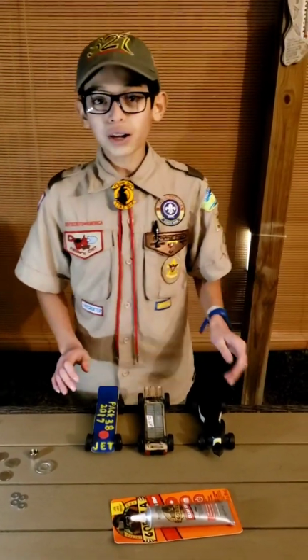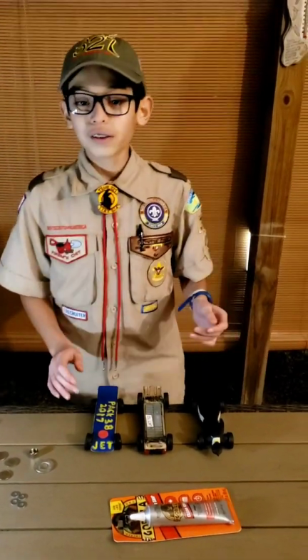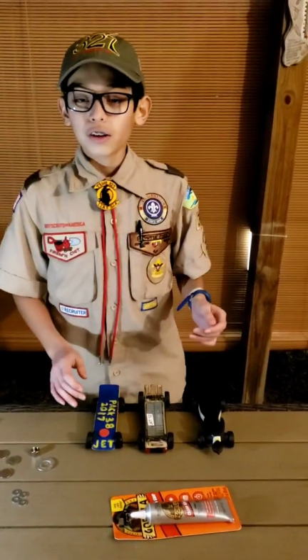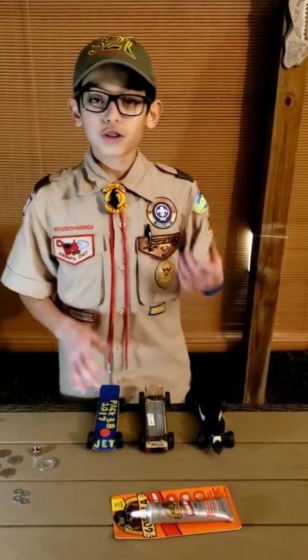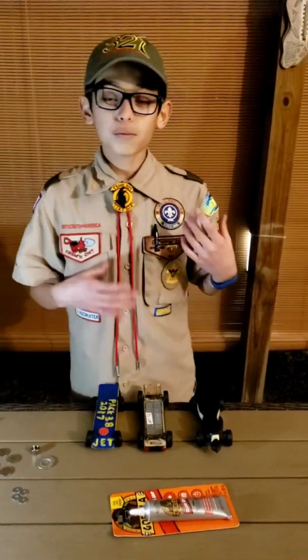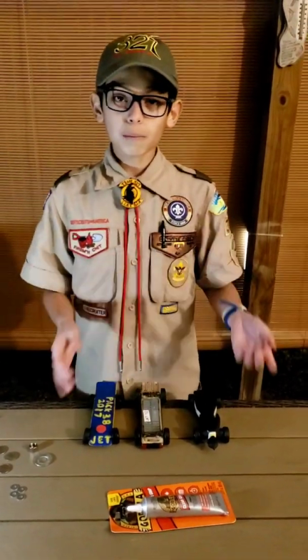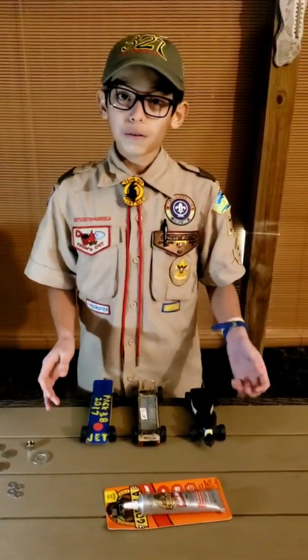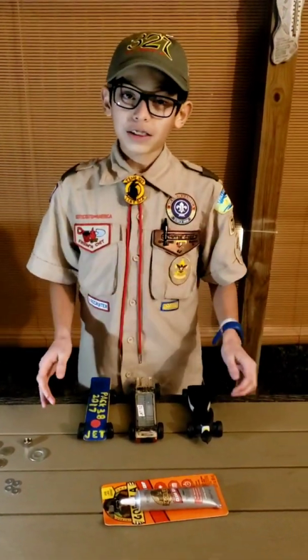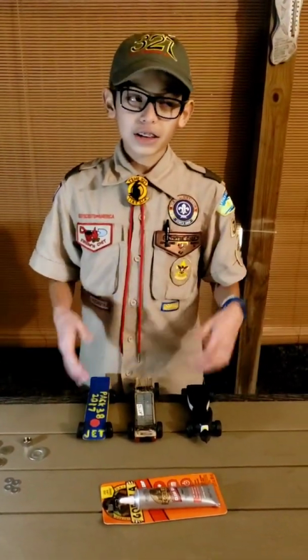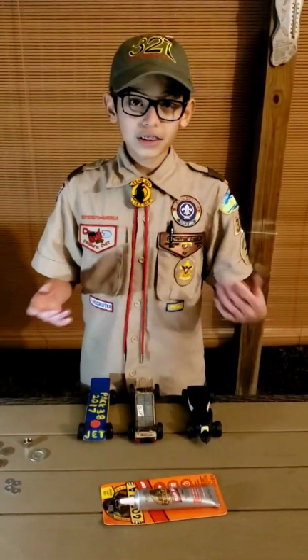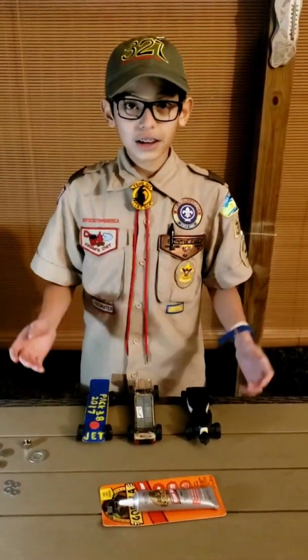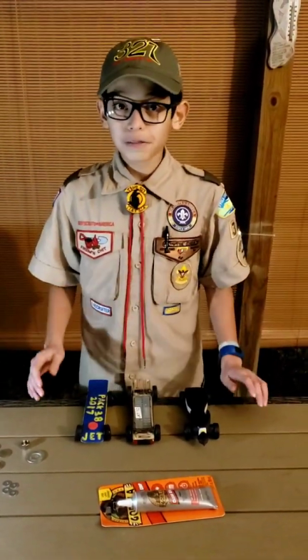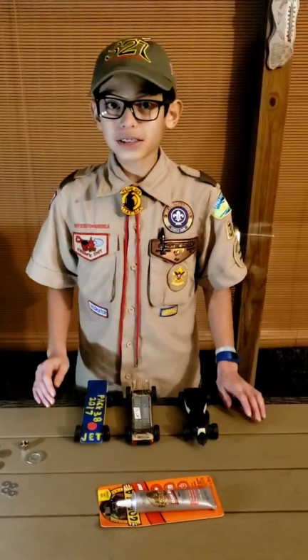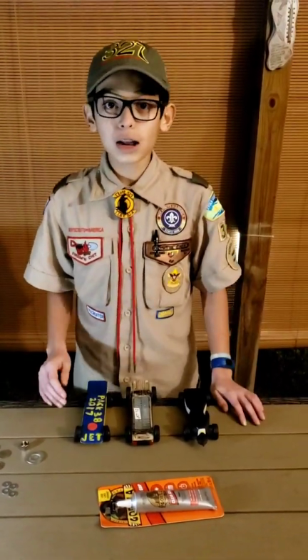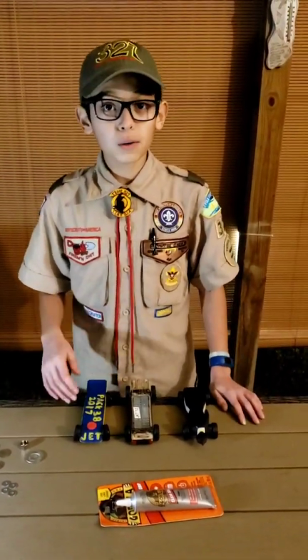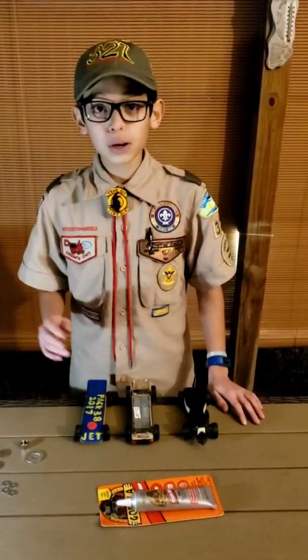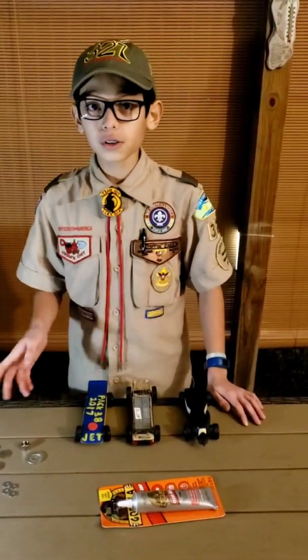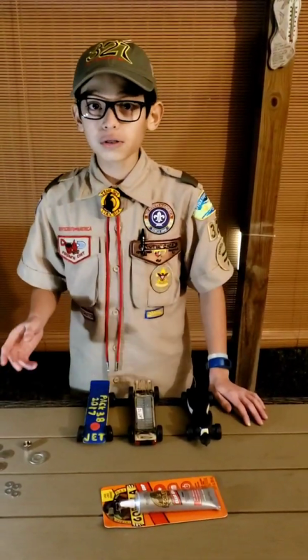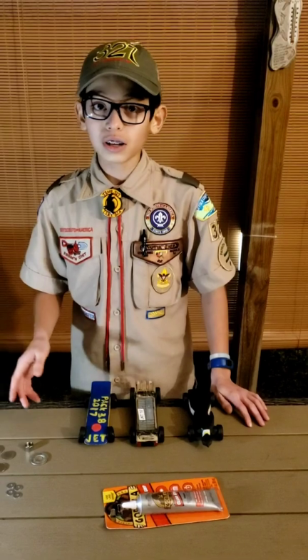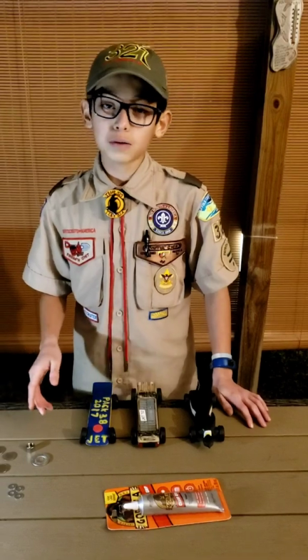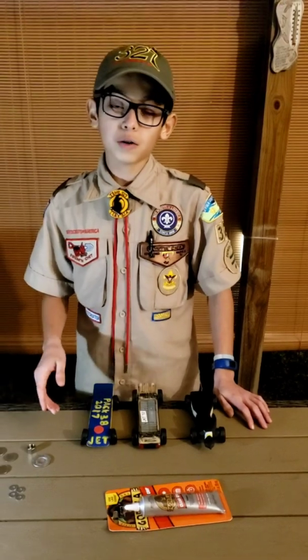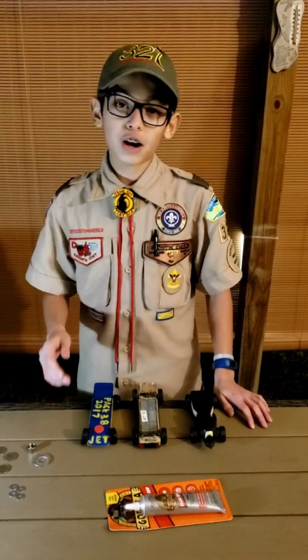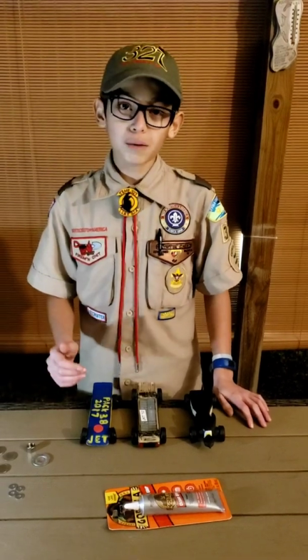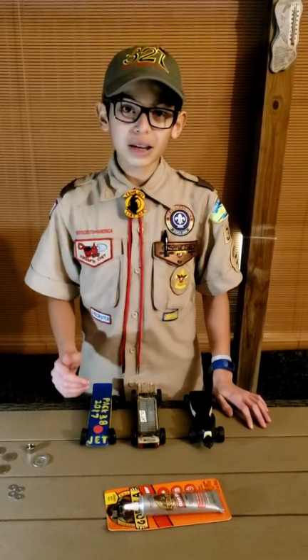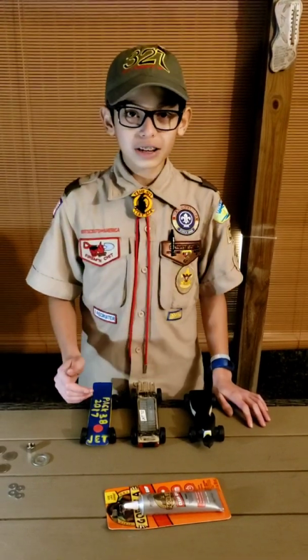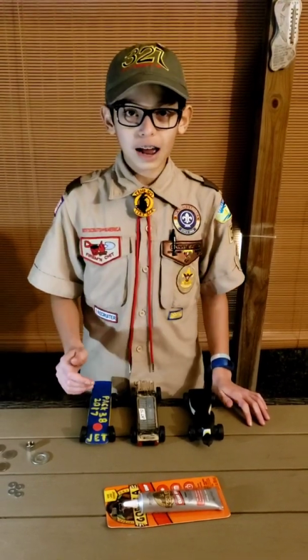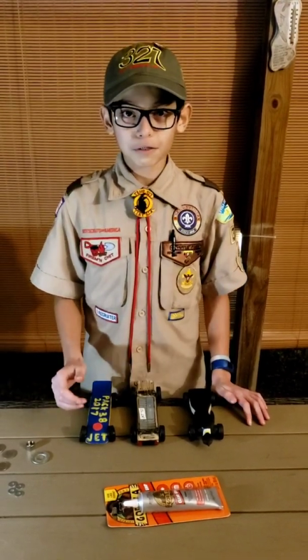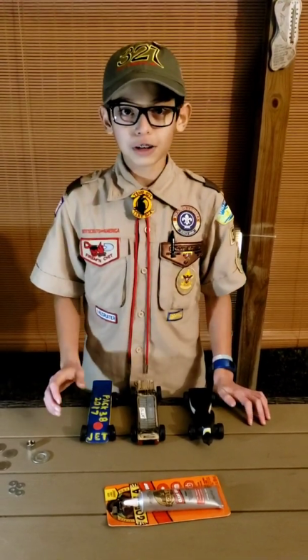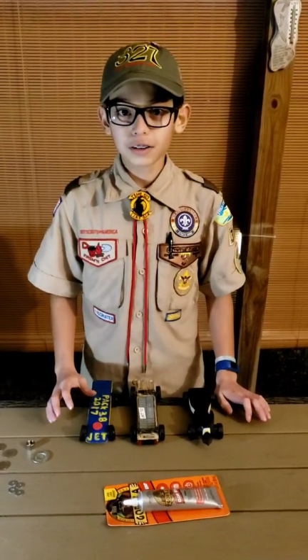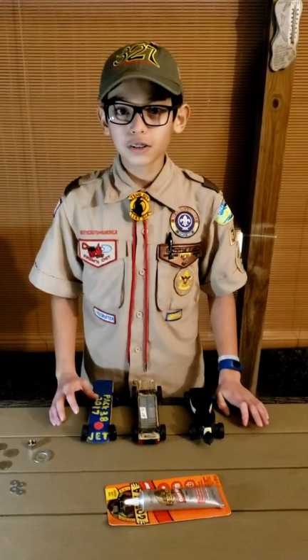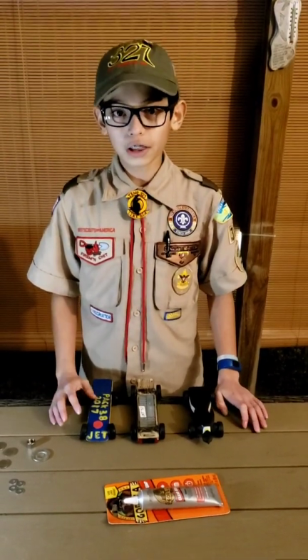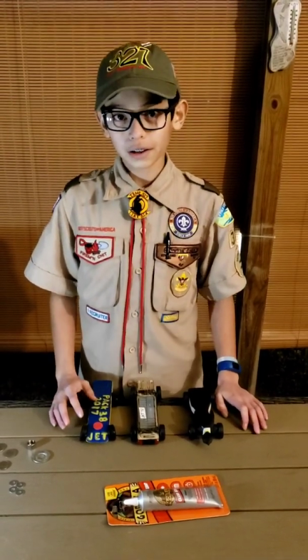Just remember, at the end of the day, it's not about winning or losing — it's about trying your best and having fun. Good luck.